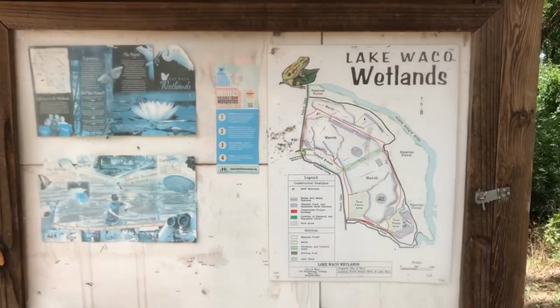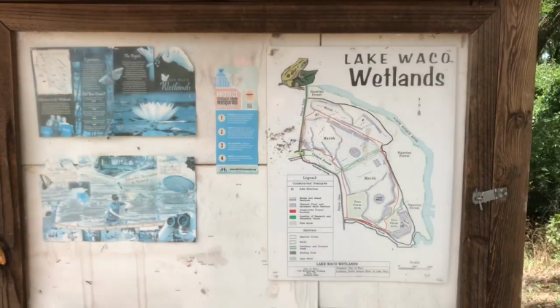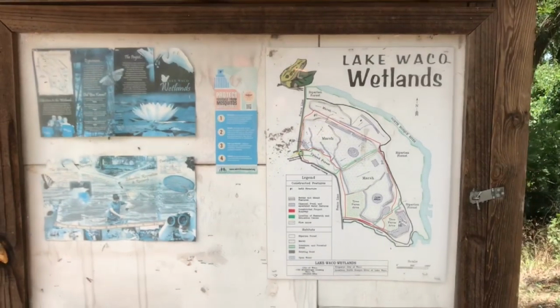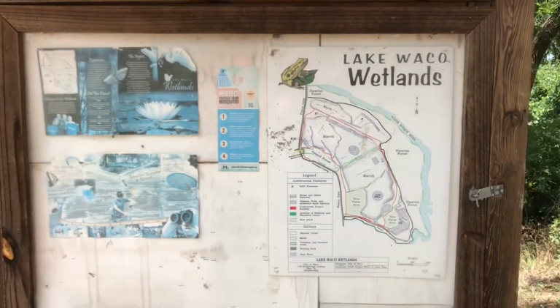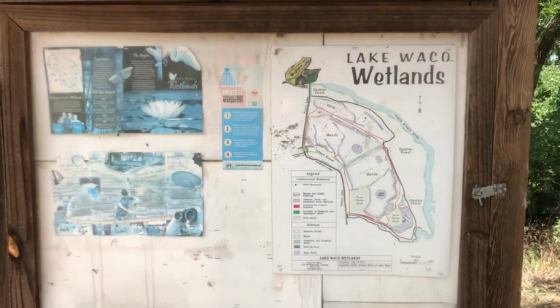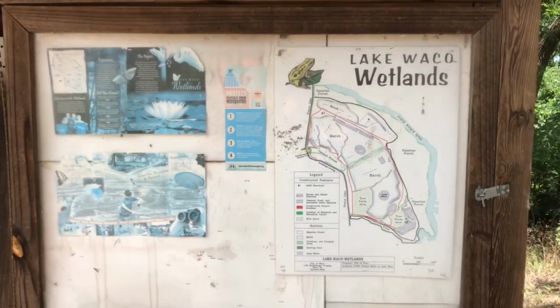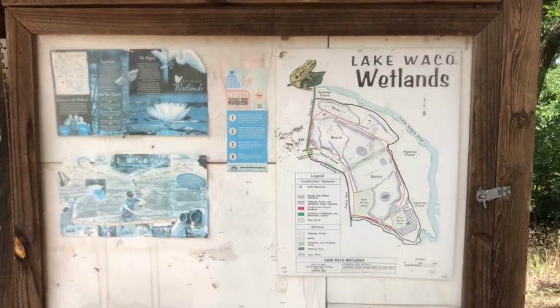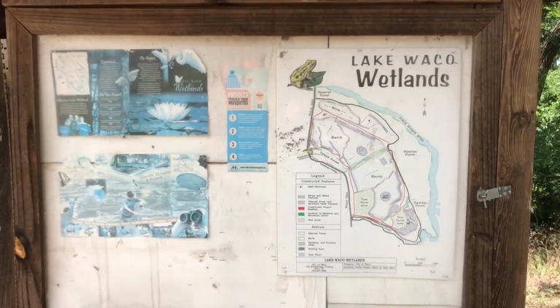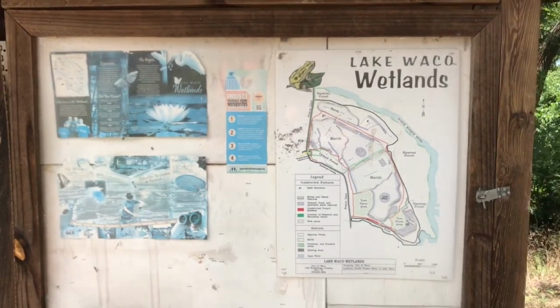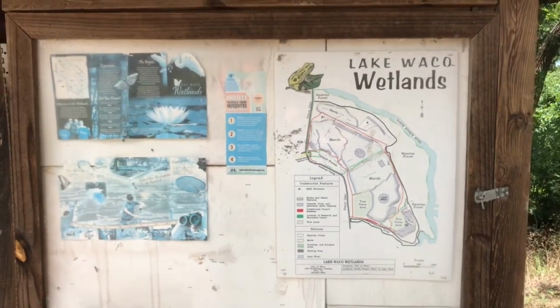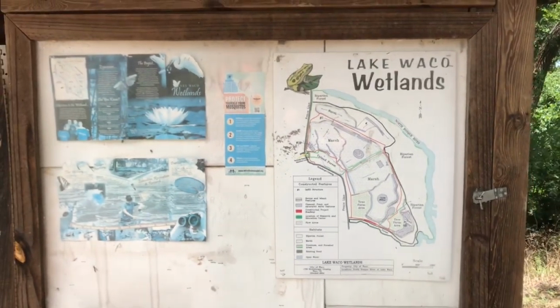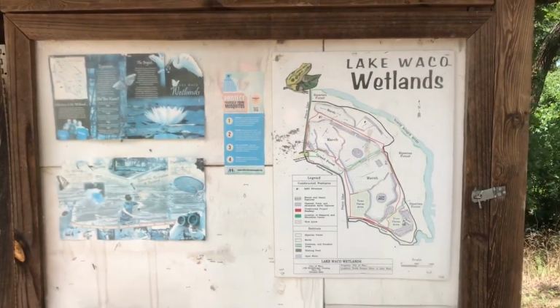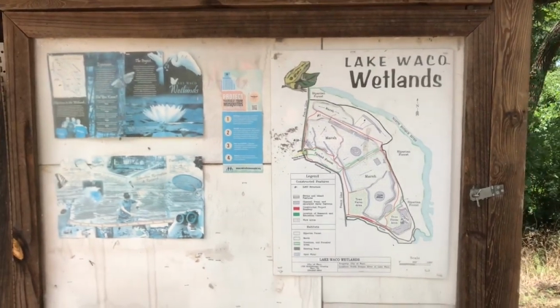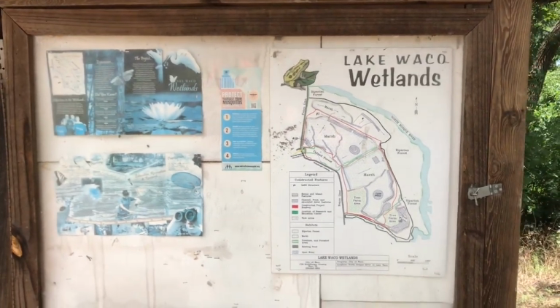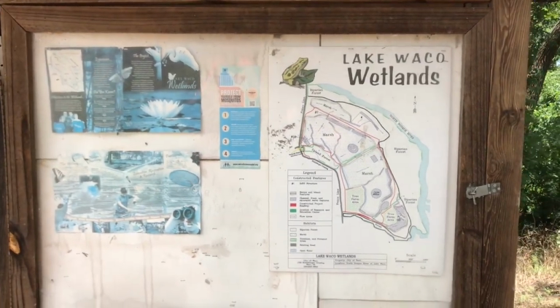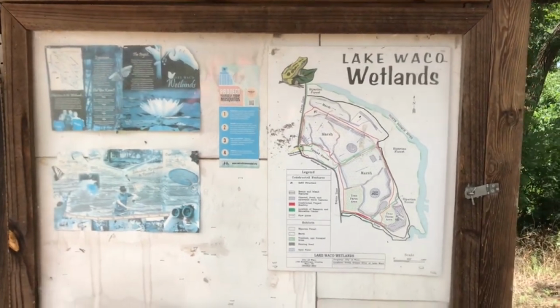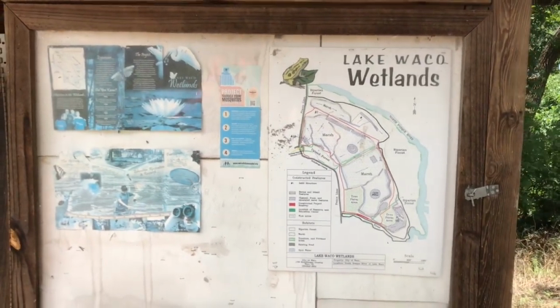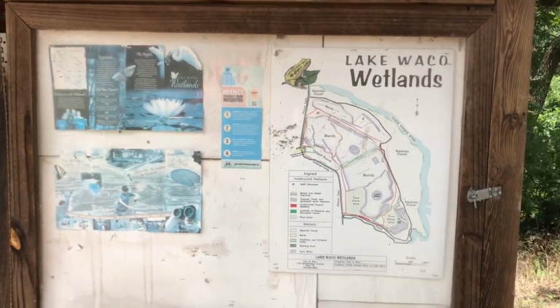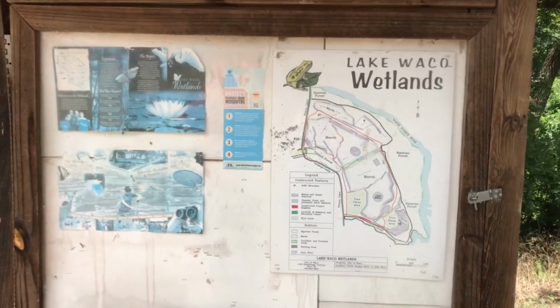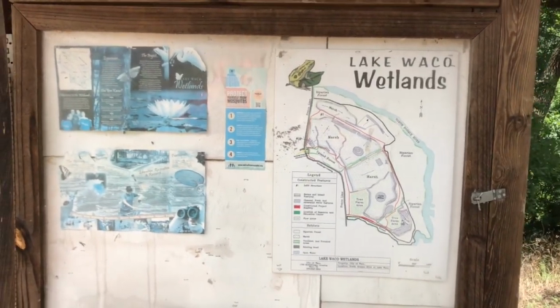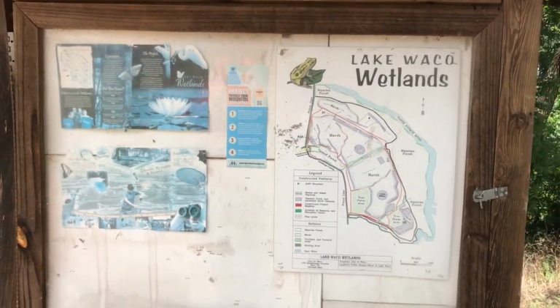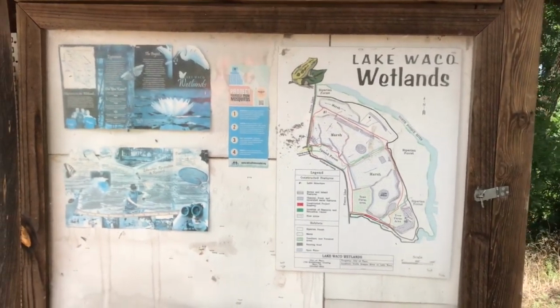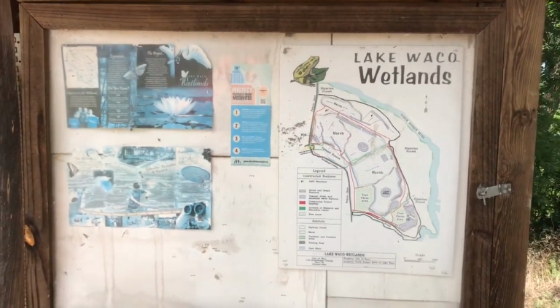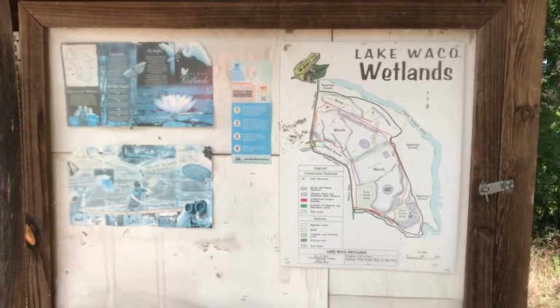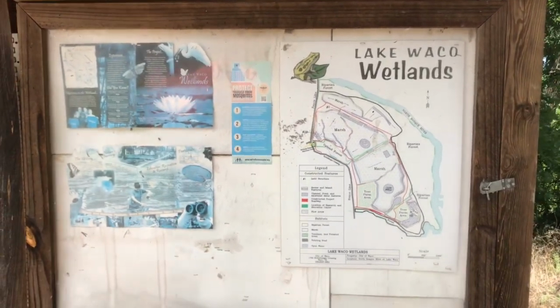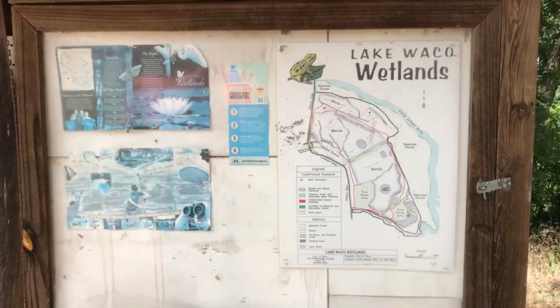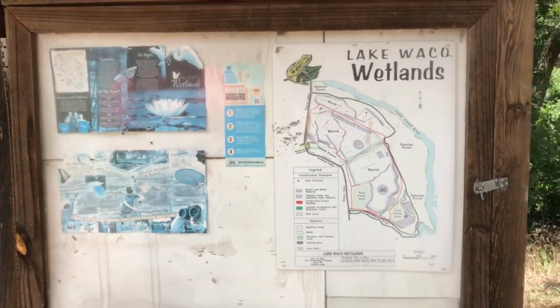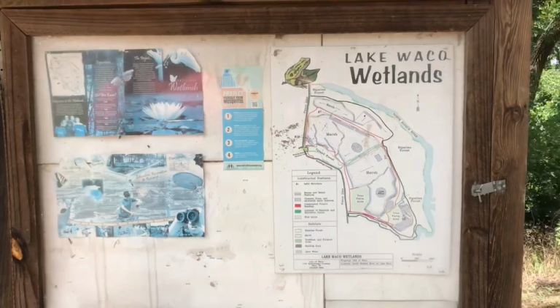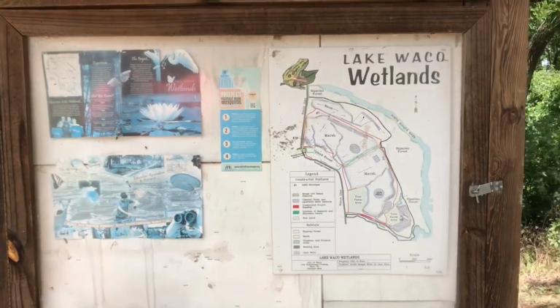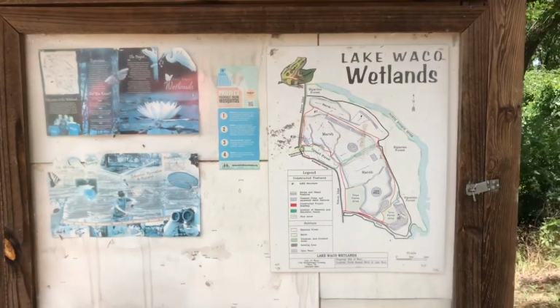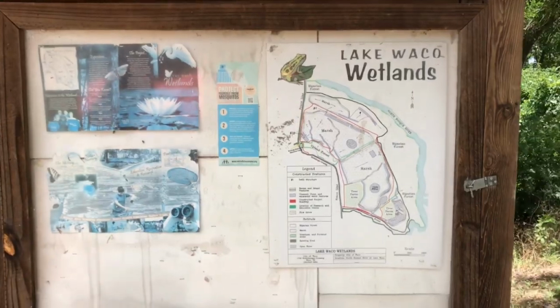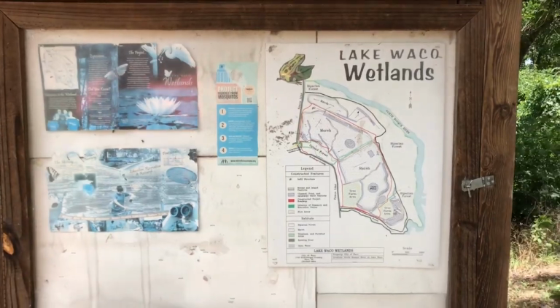Okay guys, we are here at the Lake Waco Redlands.